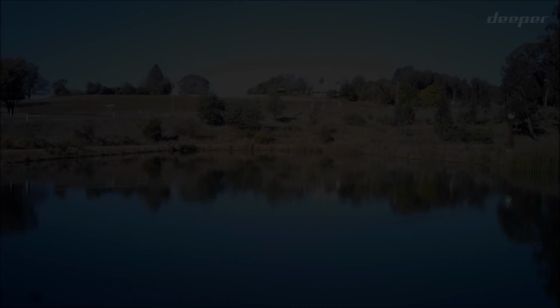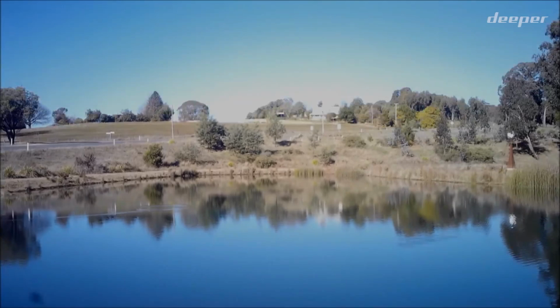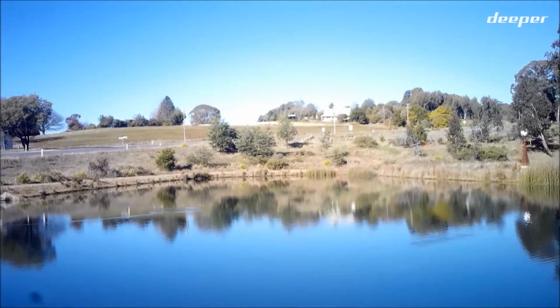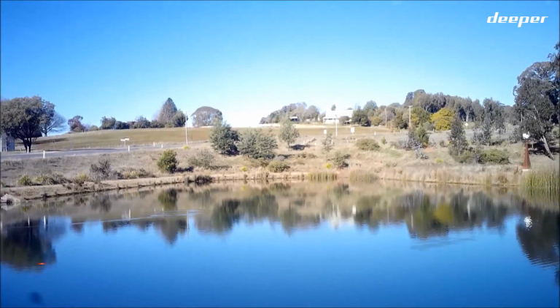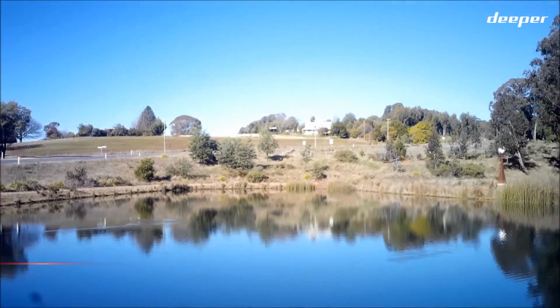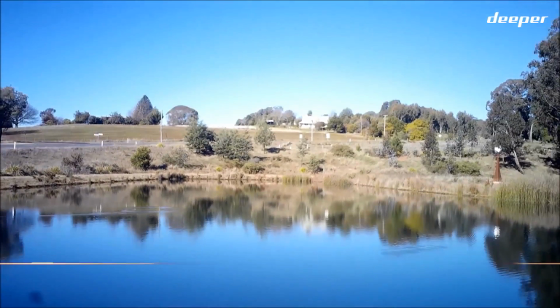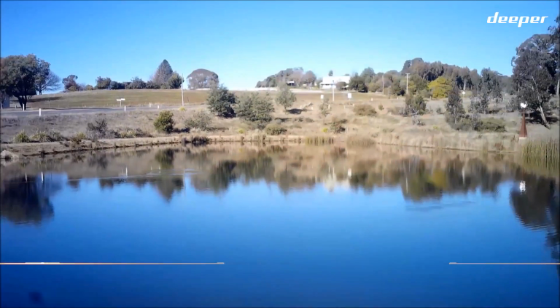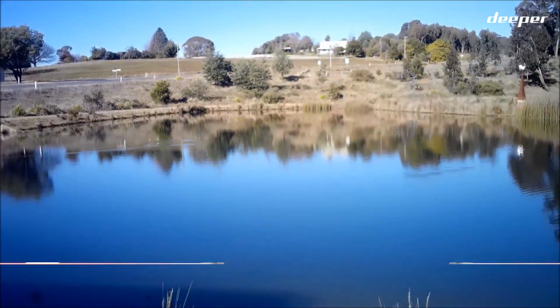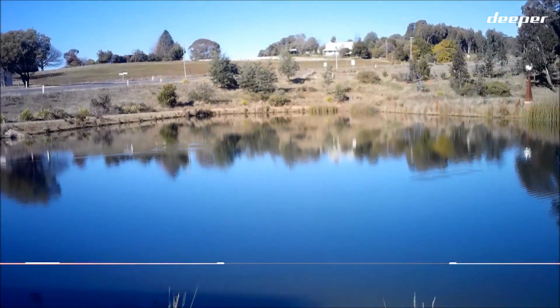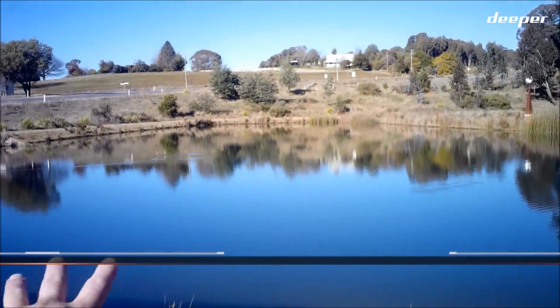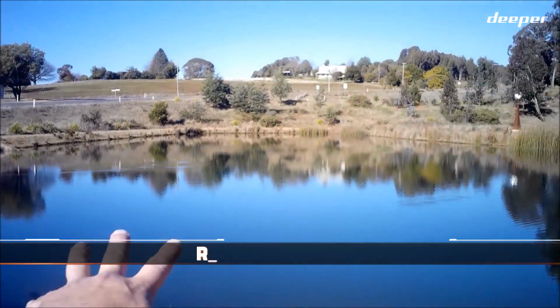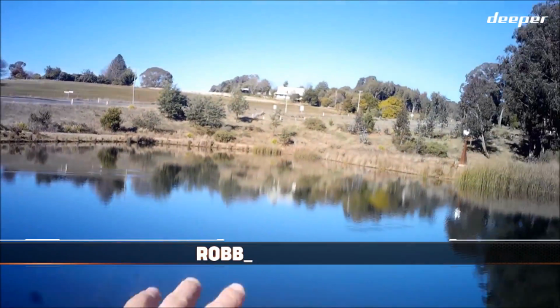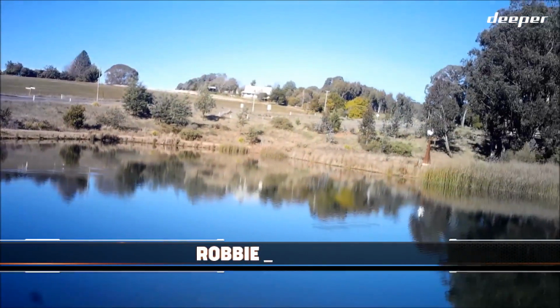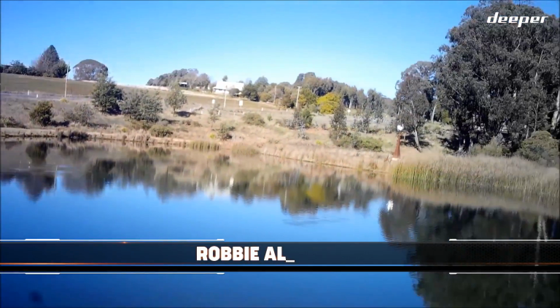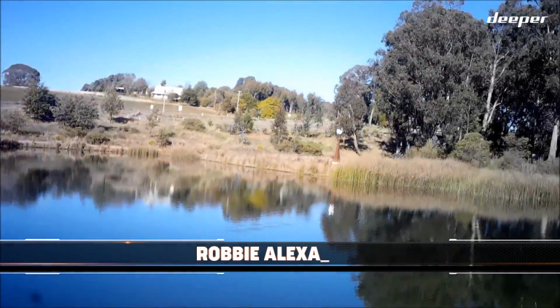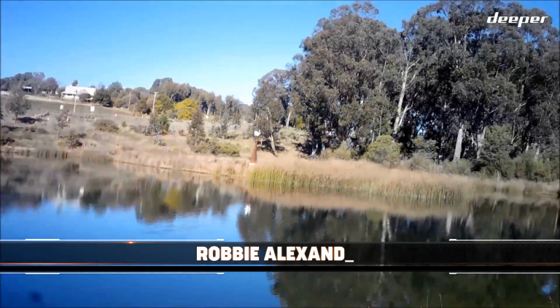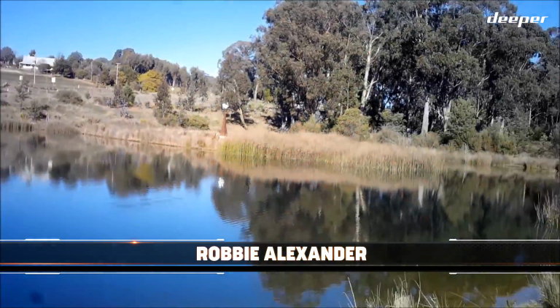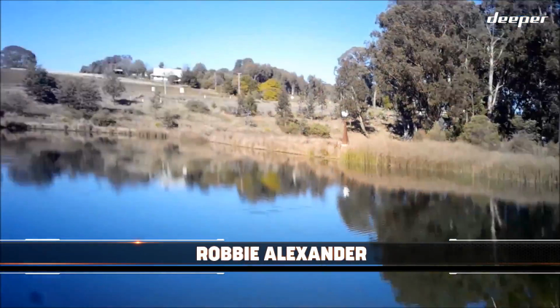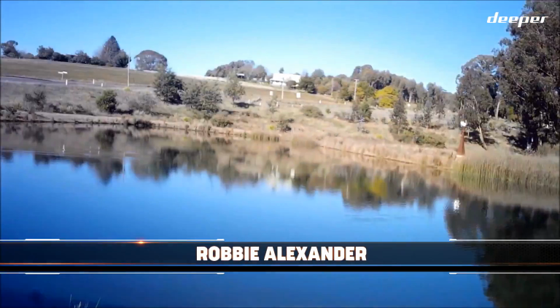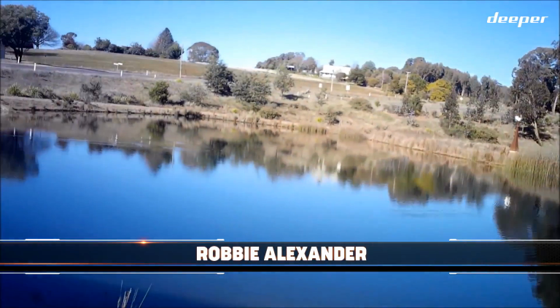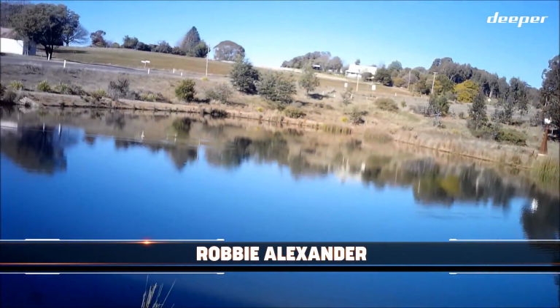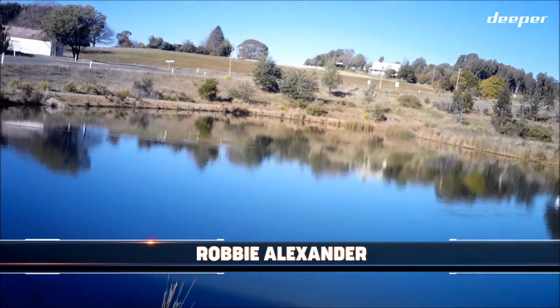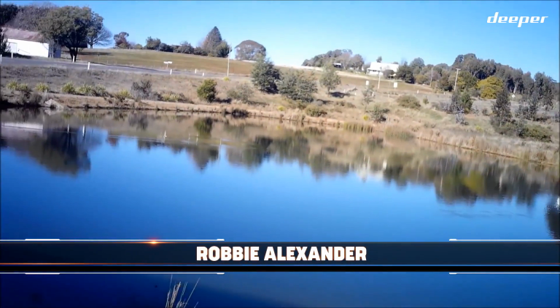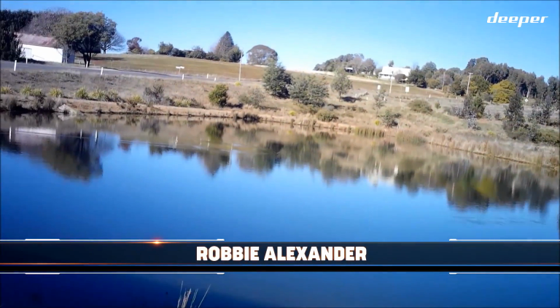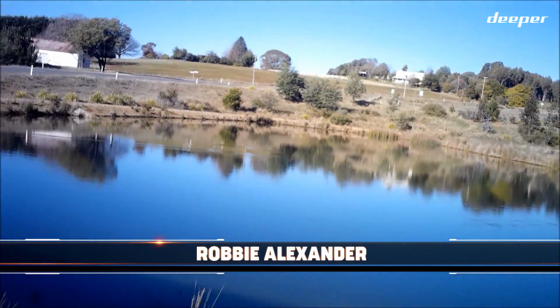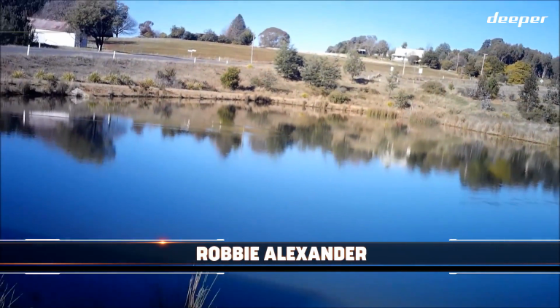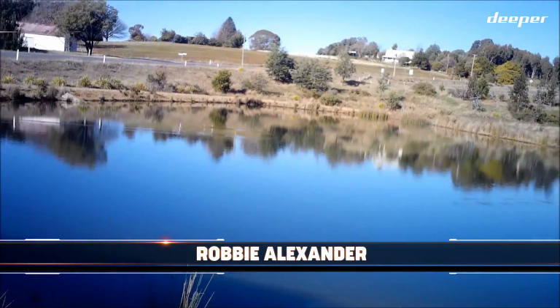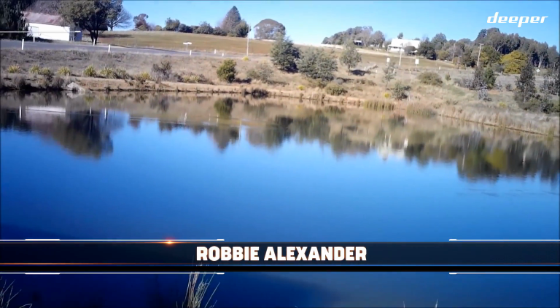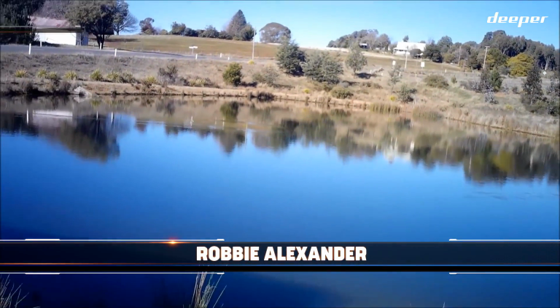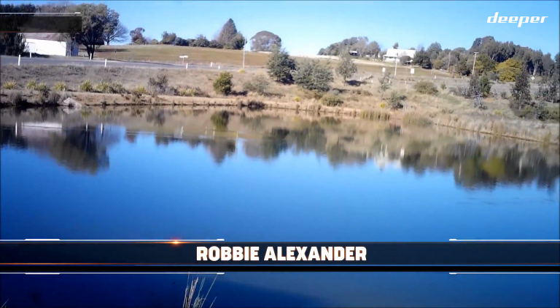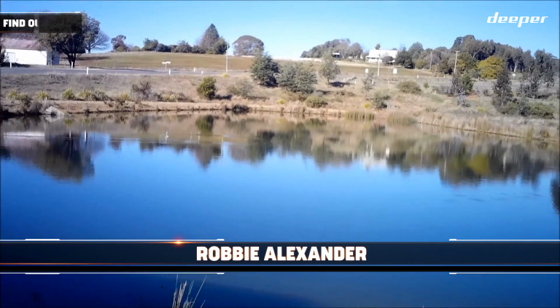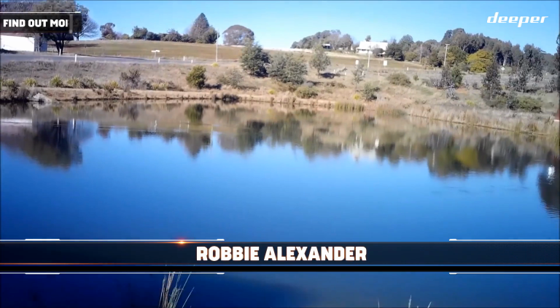Righto folks, this is one of my favourite little family-friendly waterways that gets stocked each year with trout.